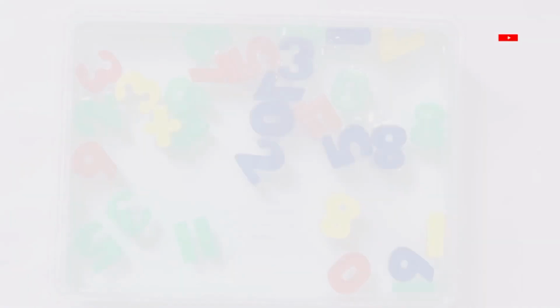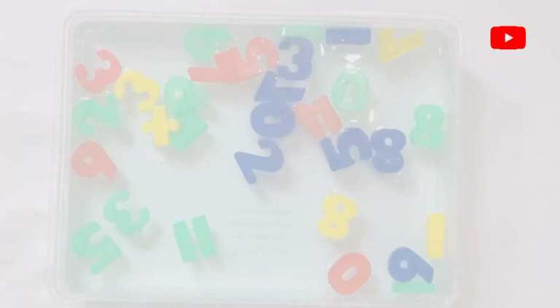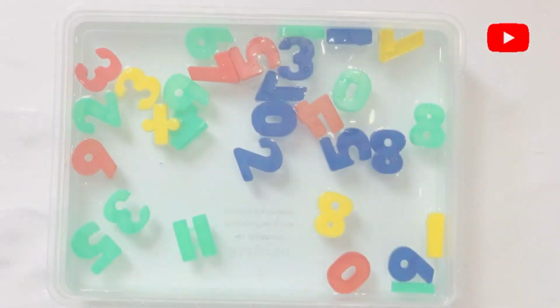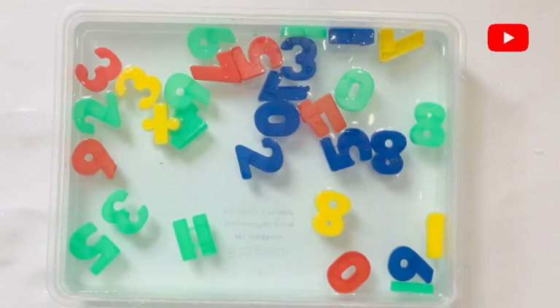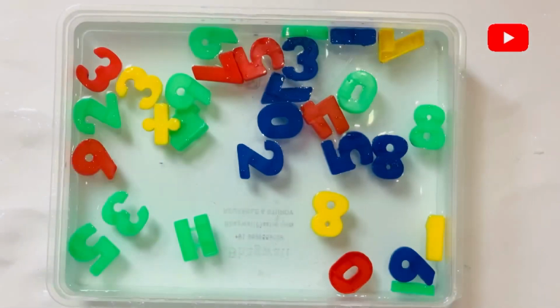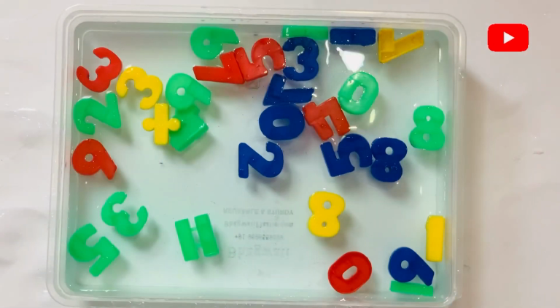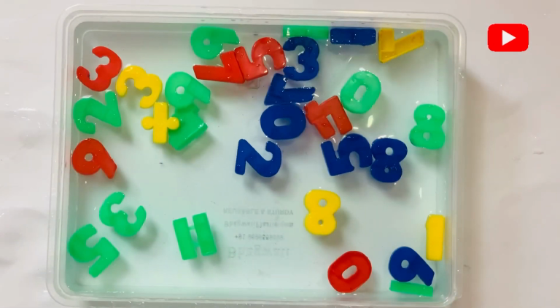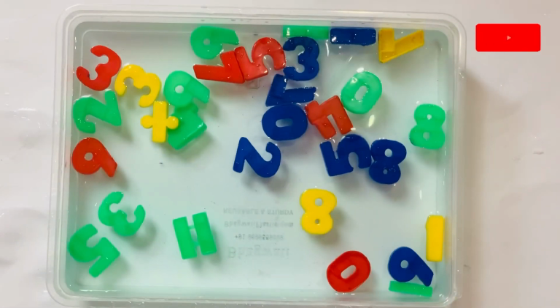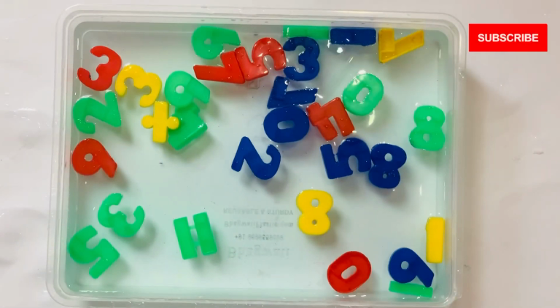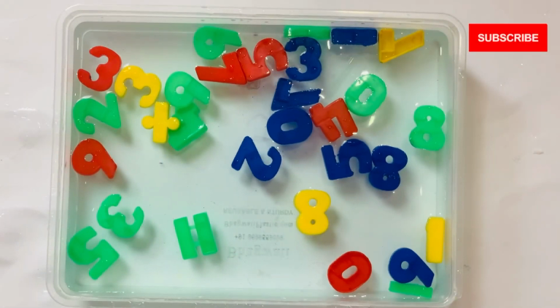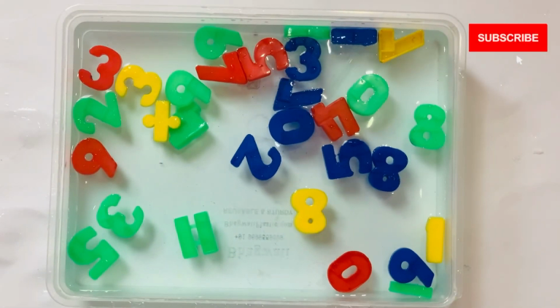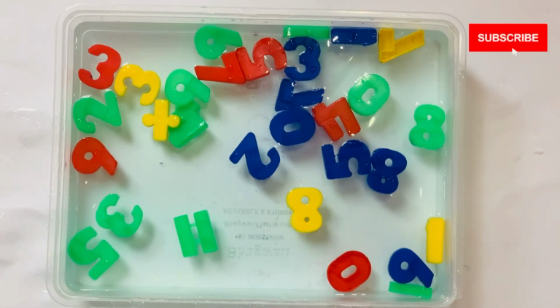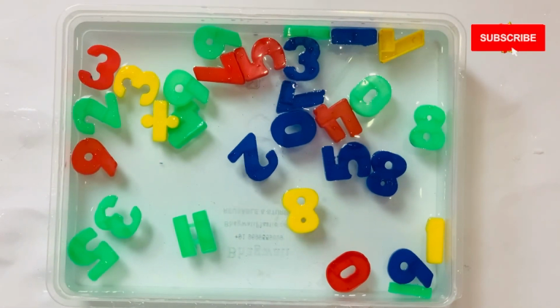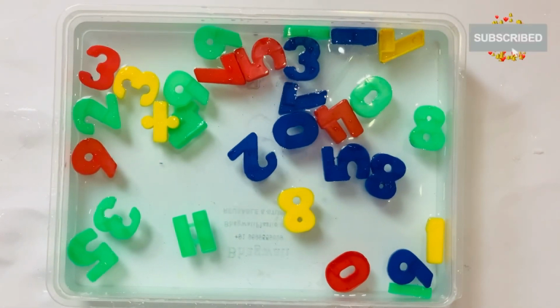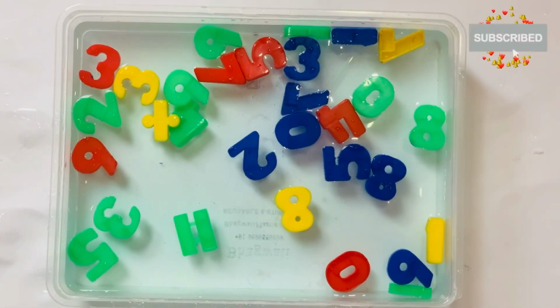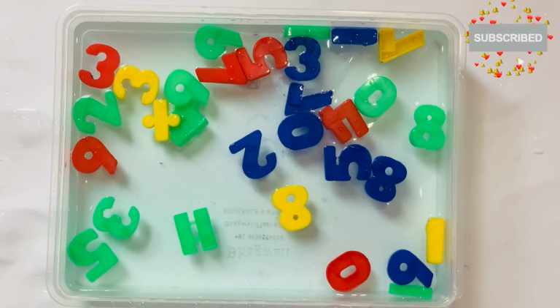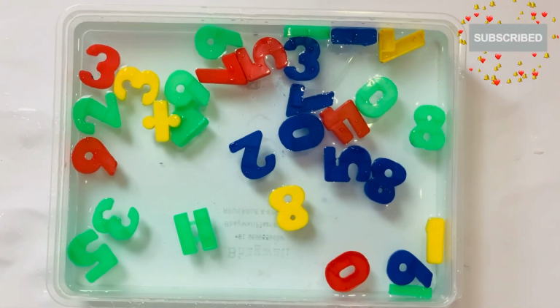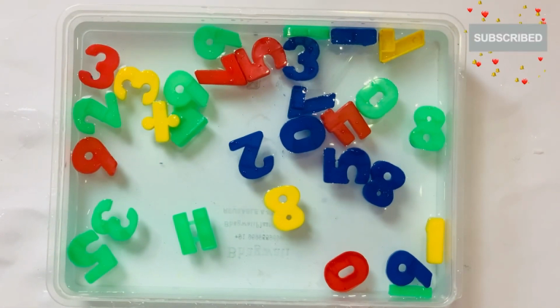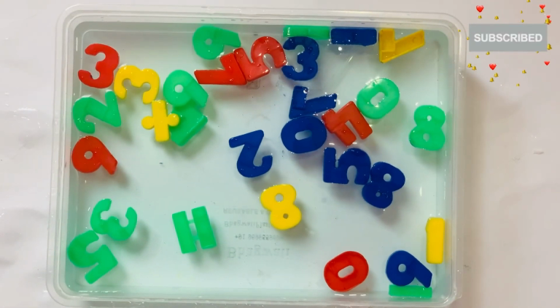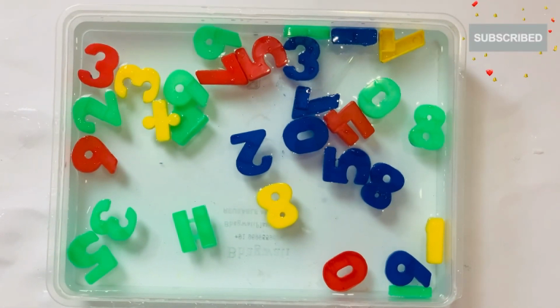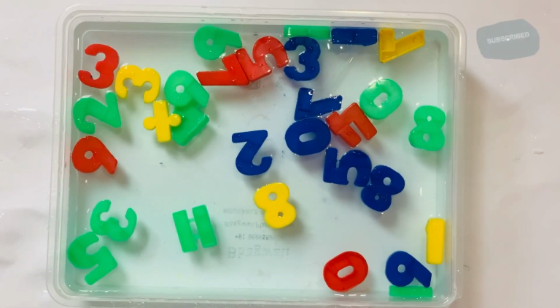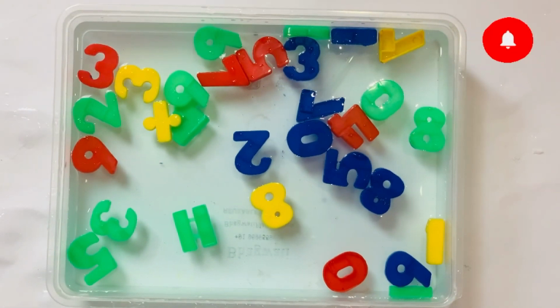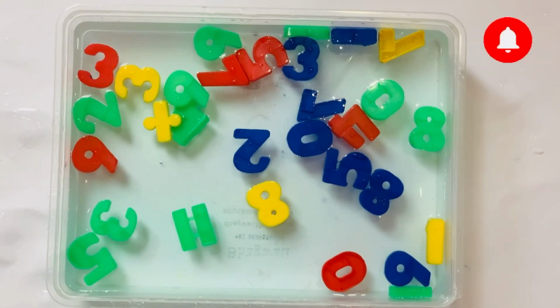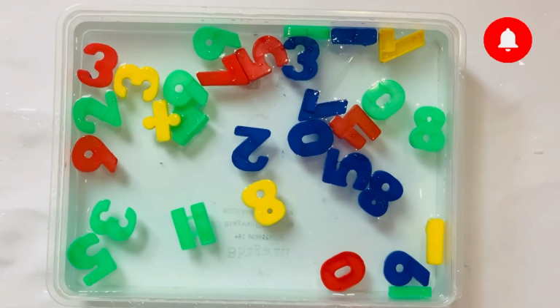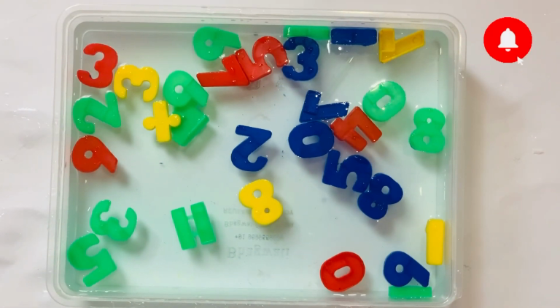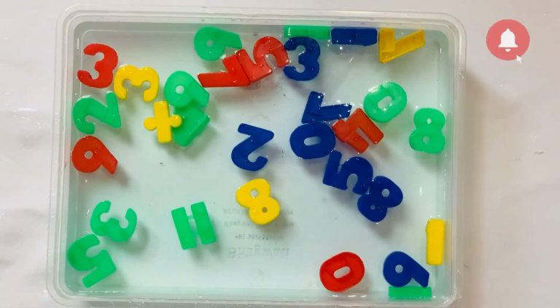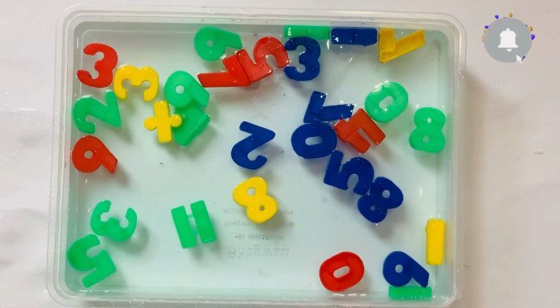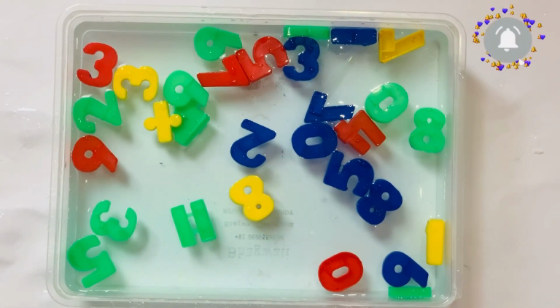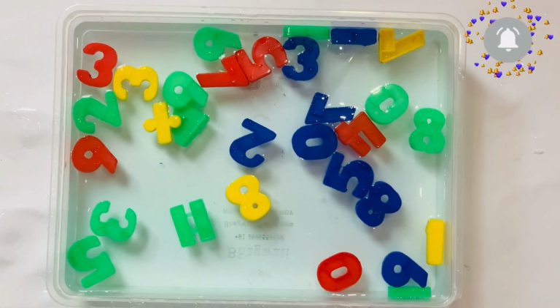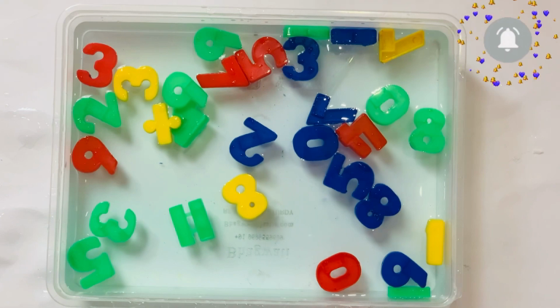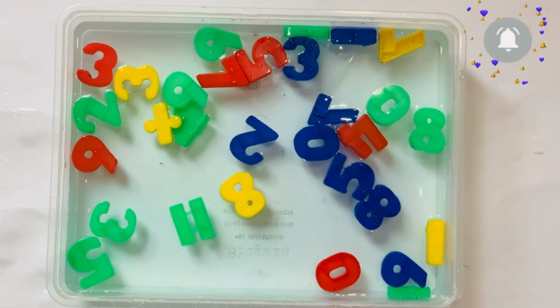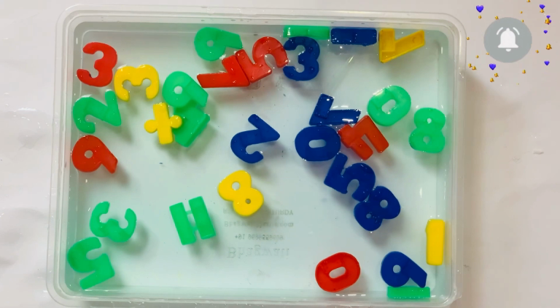Hello kids, today we learn counting. Let's start.